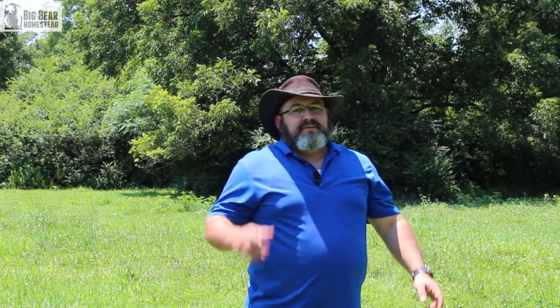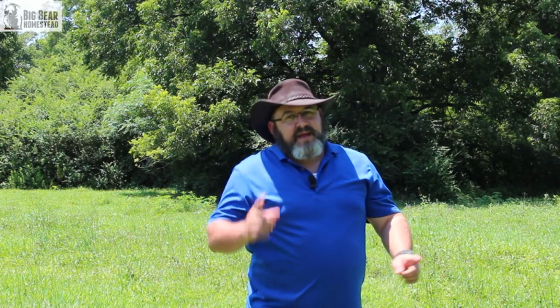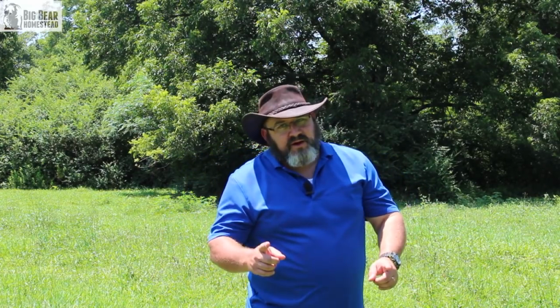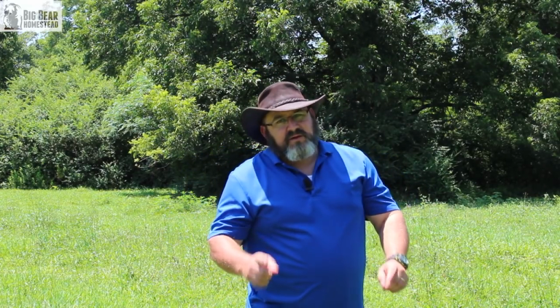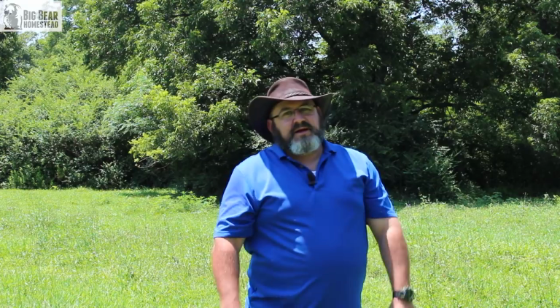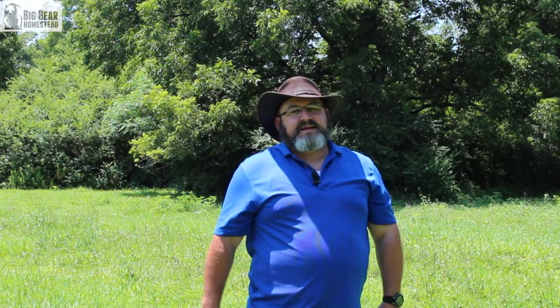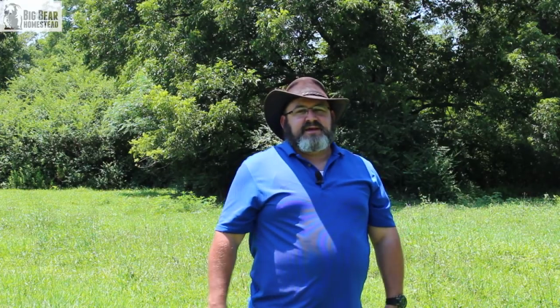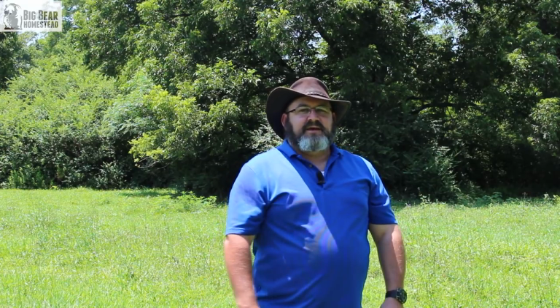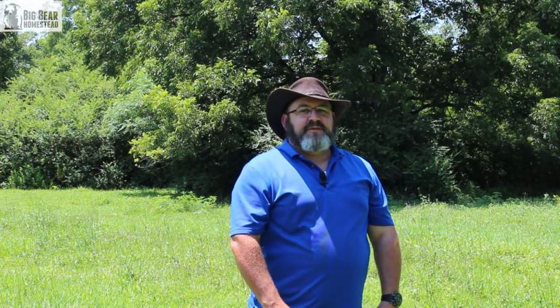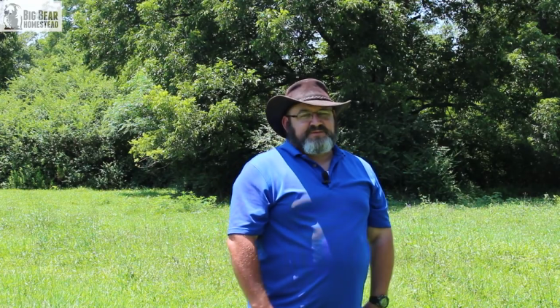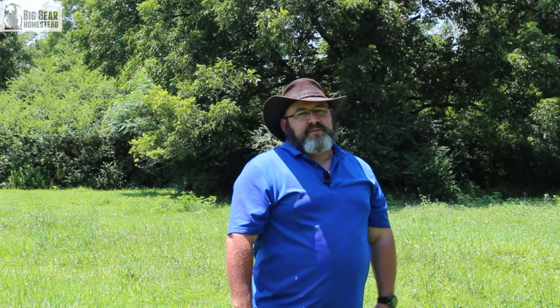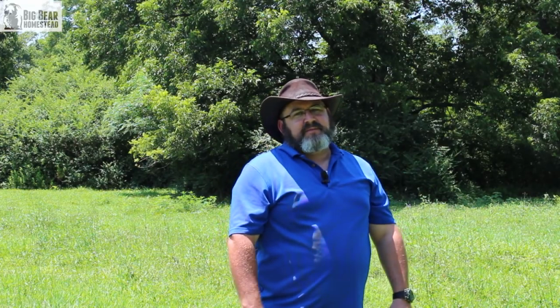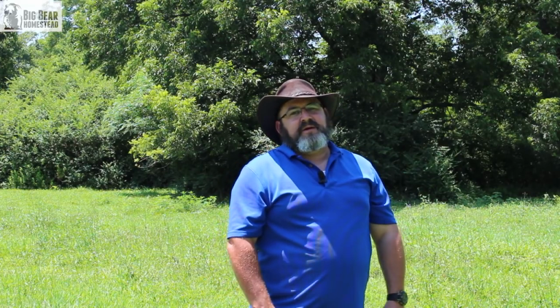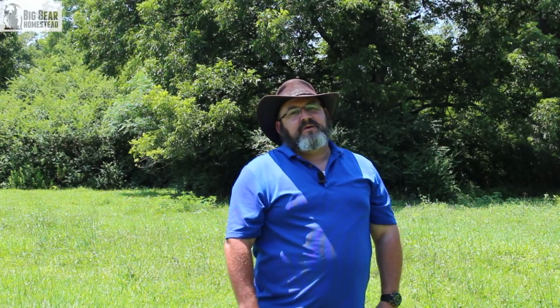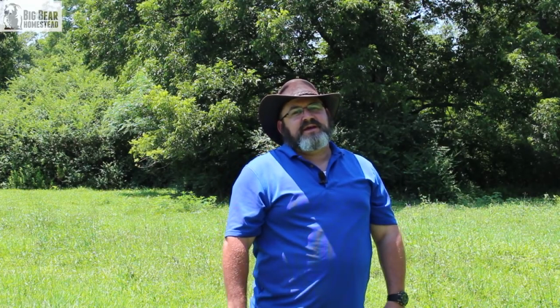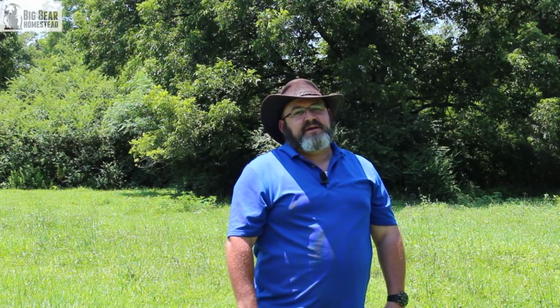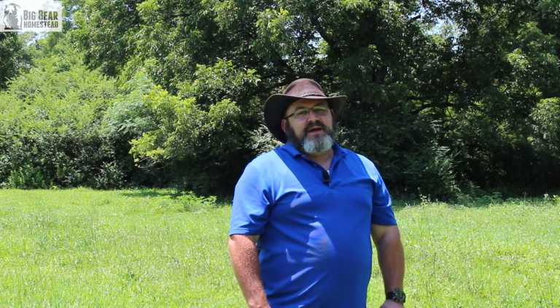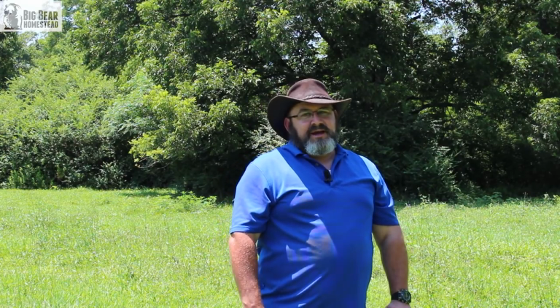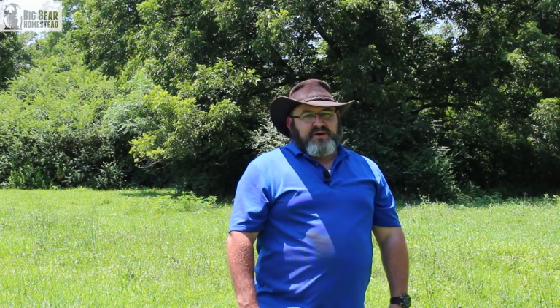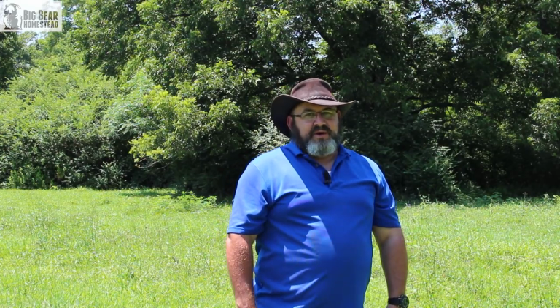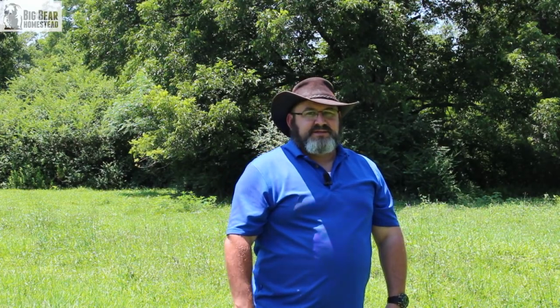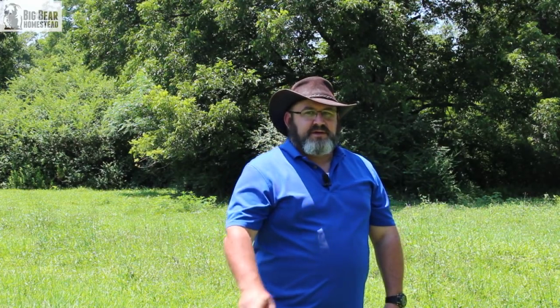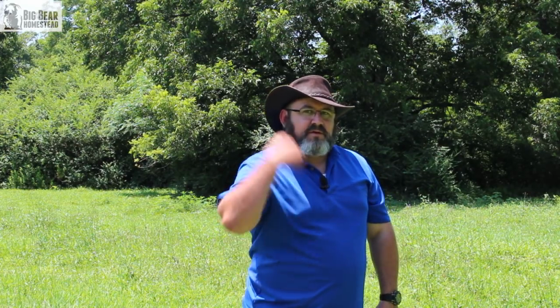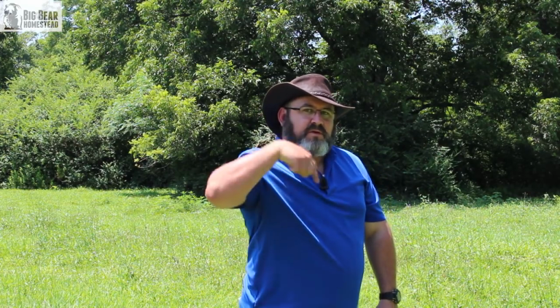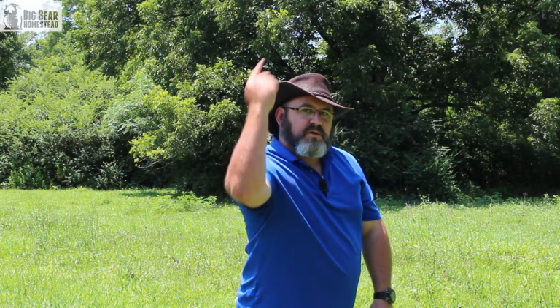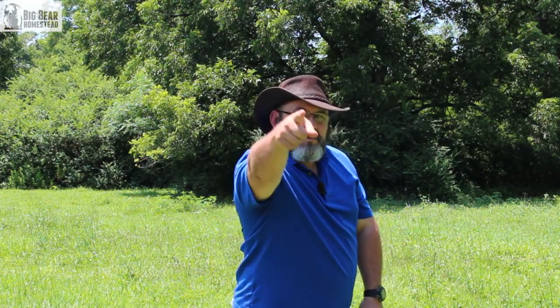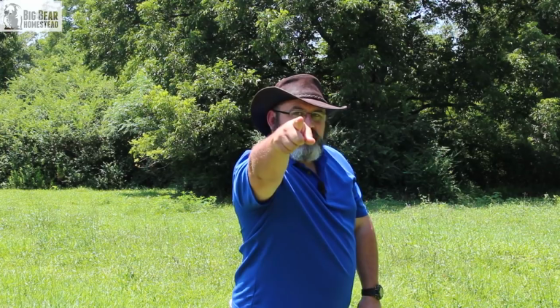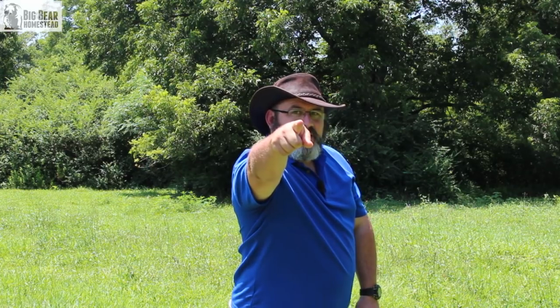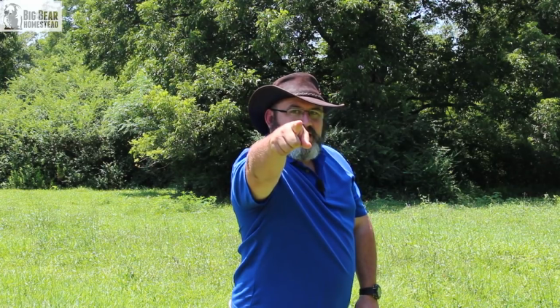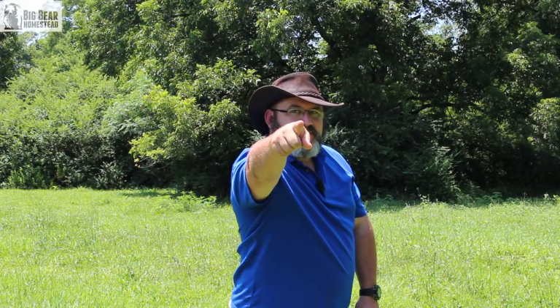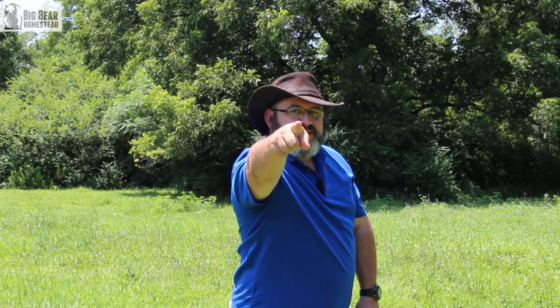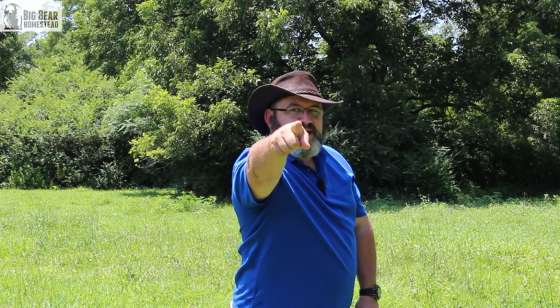Thanks for coming by the Big Bear Homestead, and as always, have a nice day.